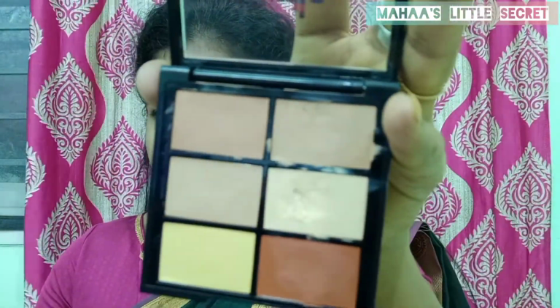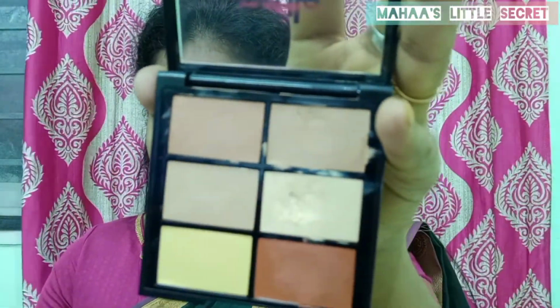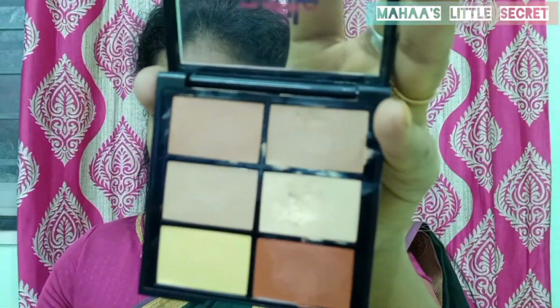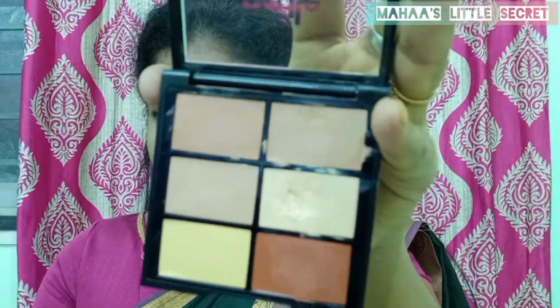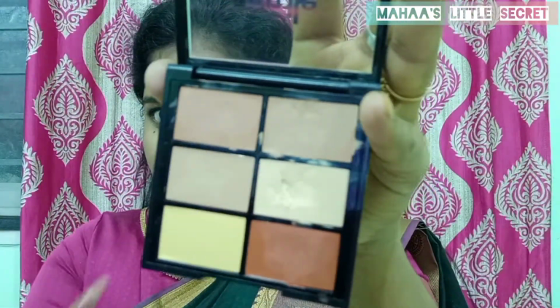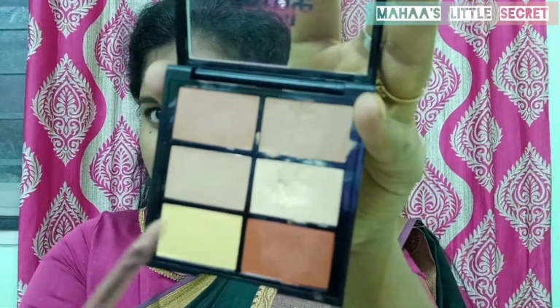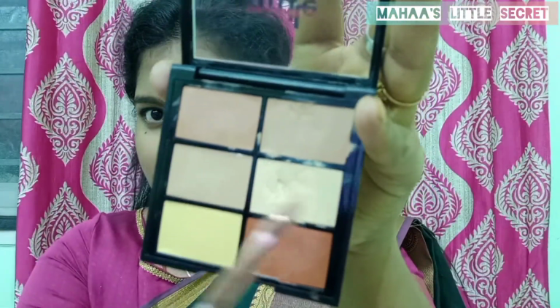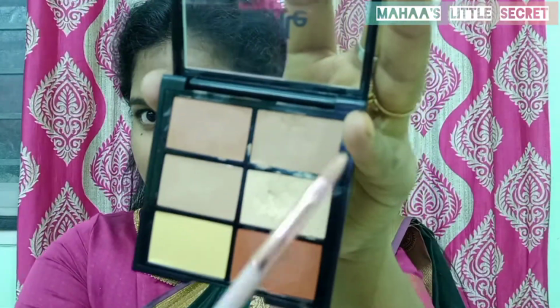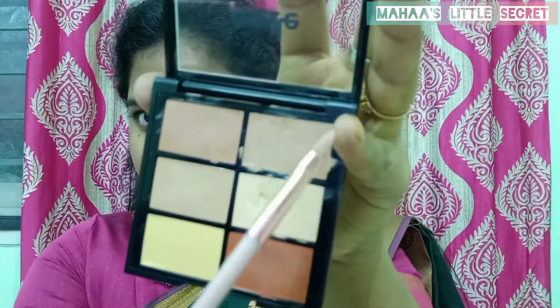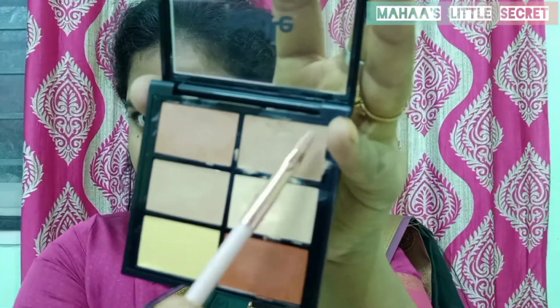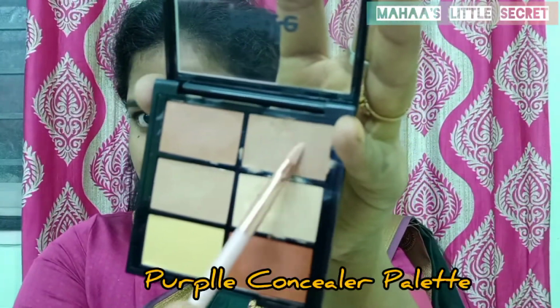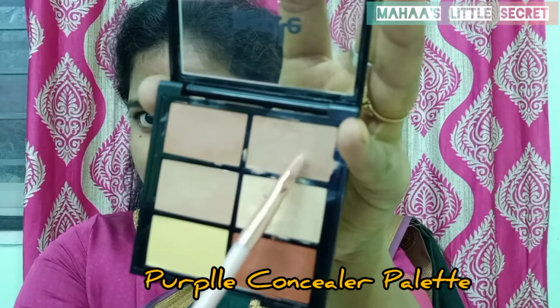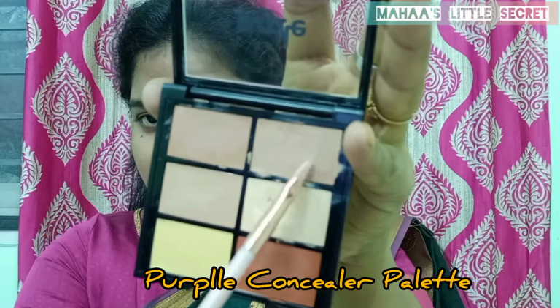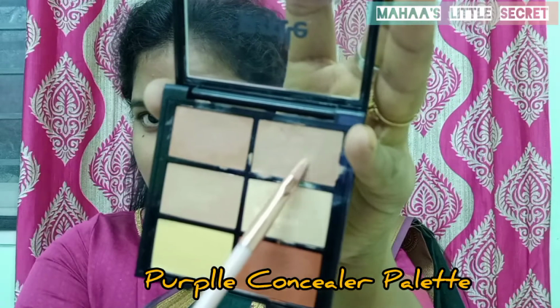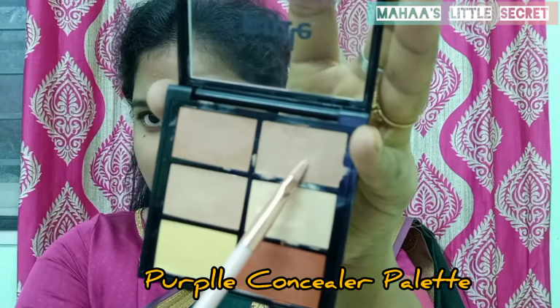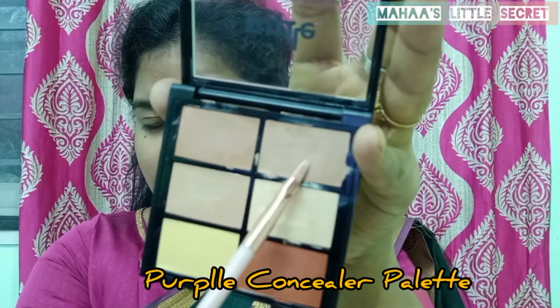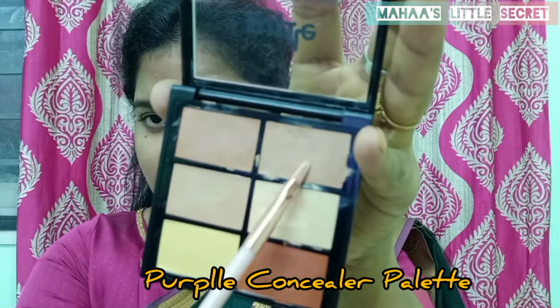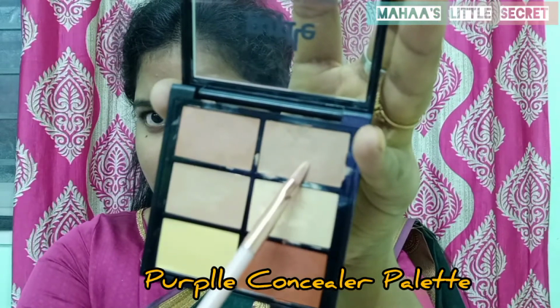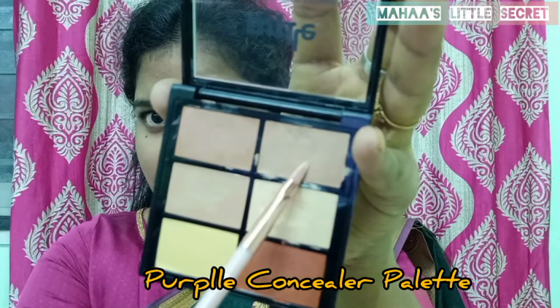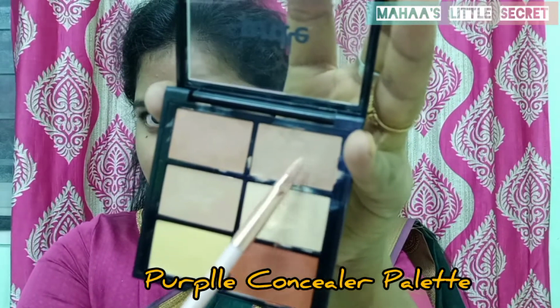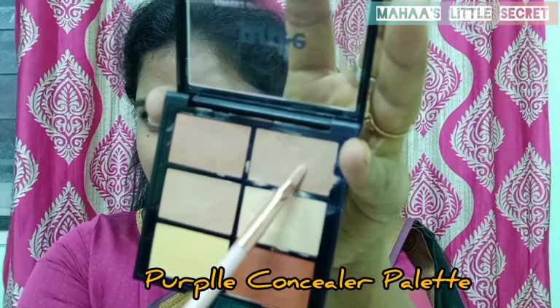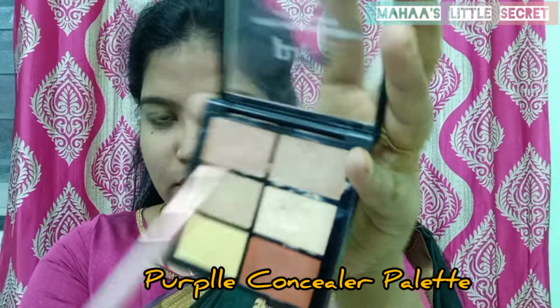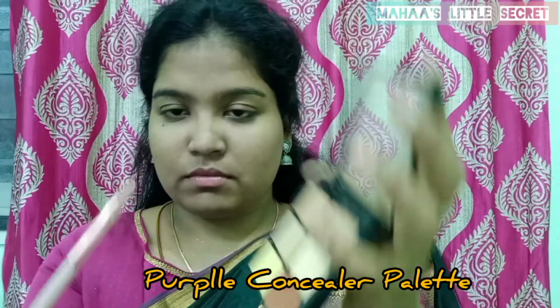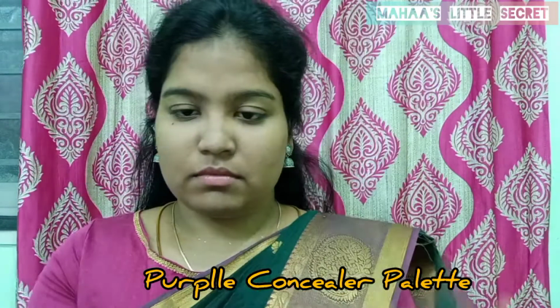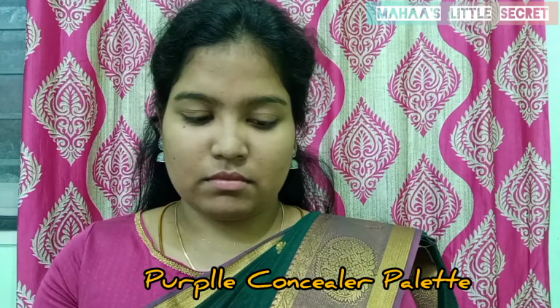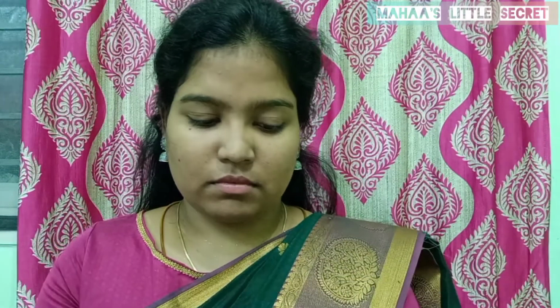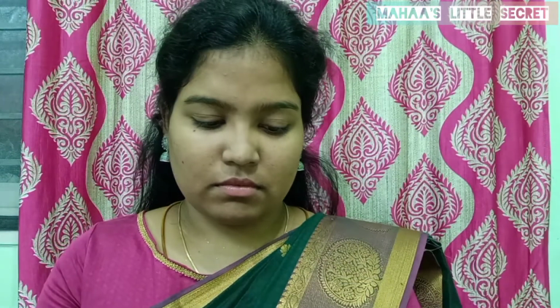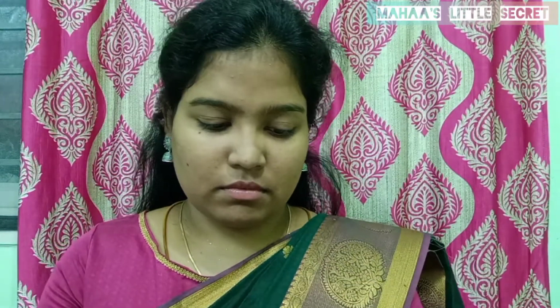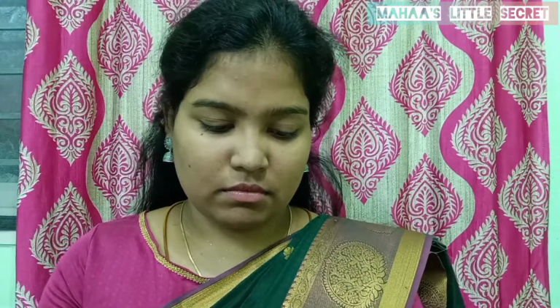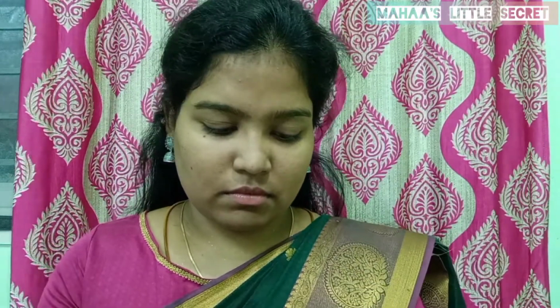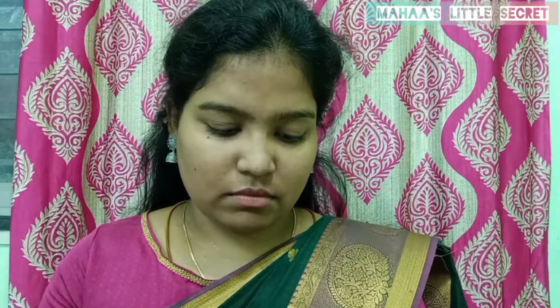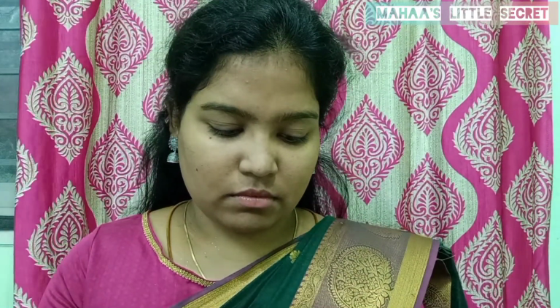First, I'm going to apply my concealer palette. I'm going to apply it on my face and under my eyes.